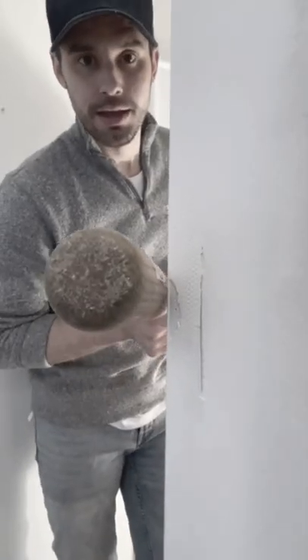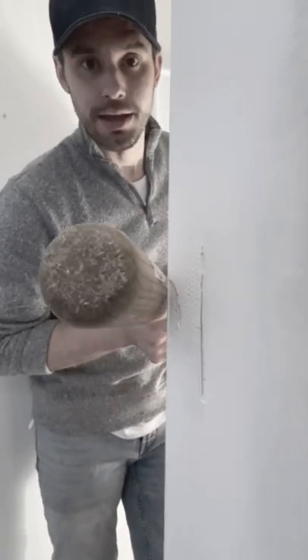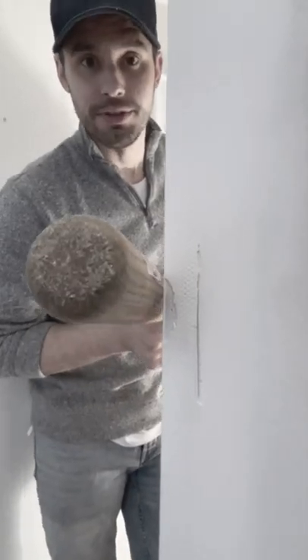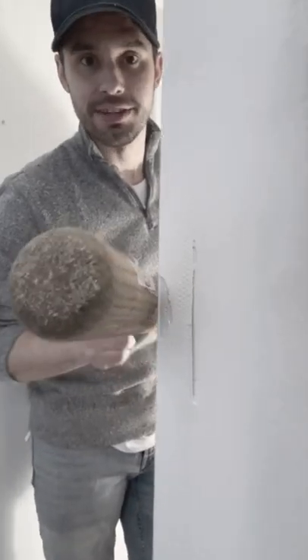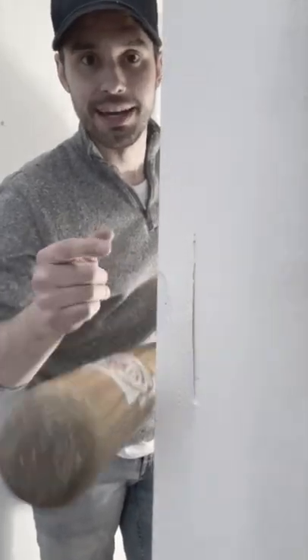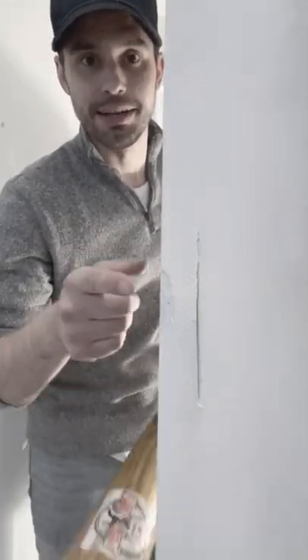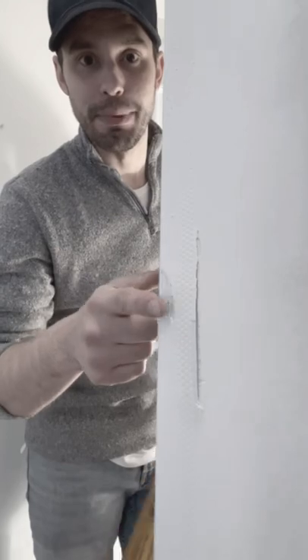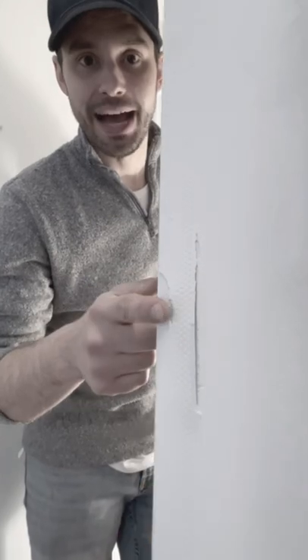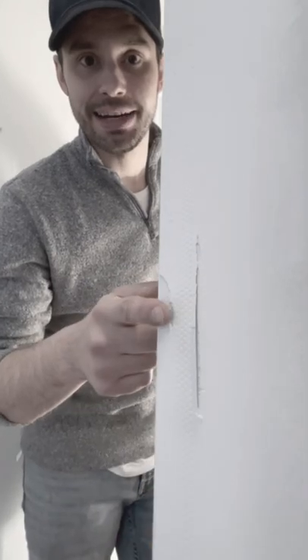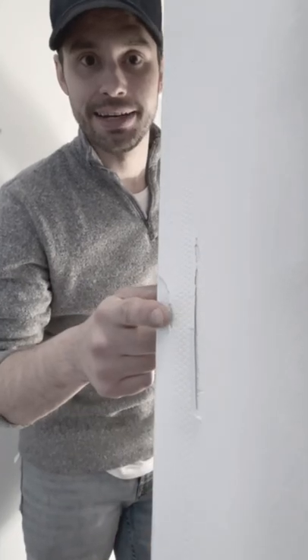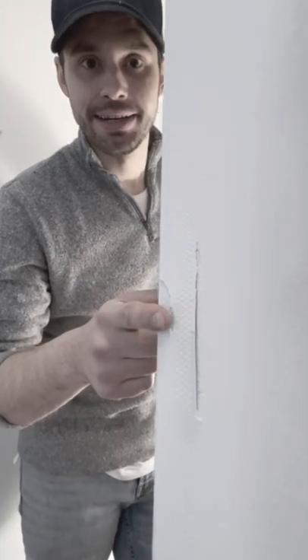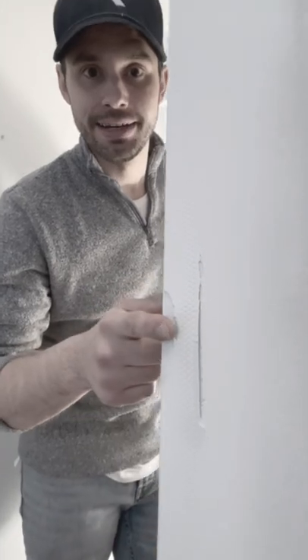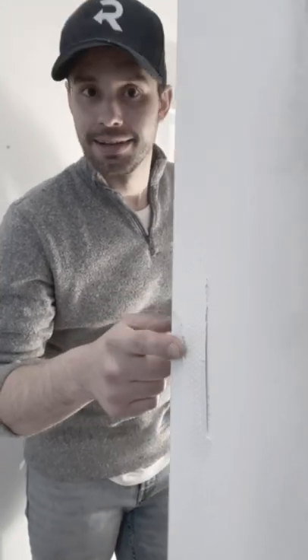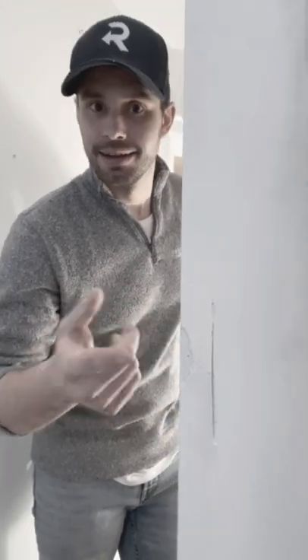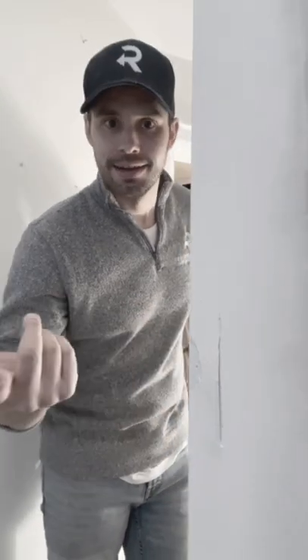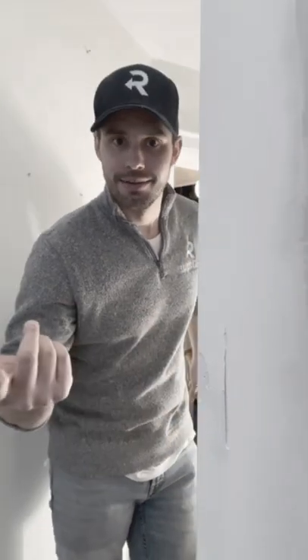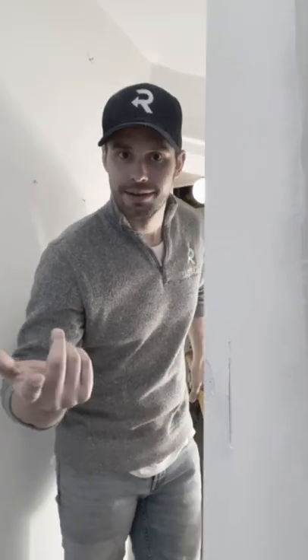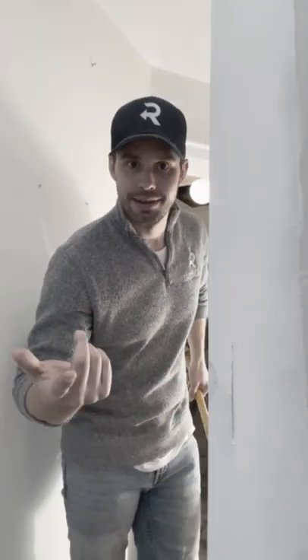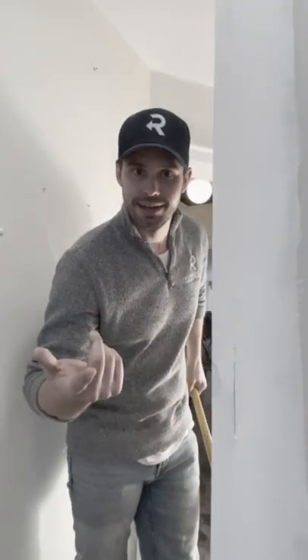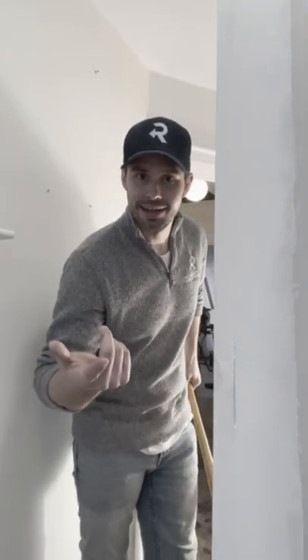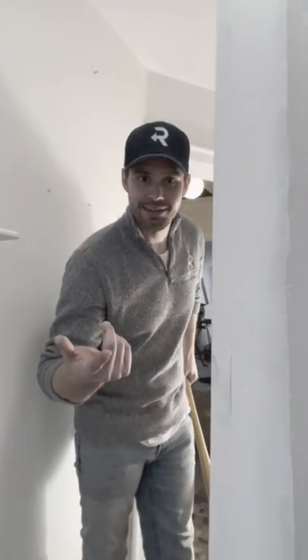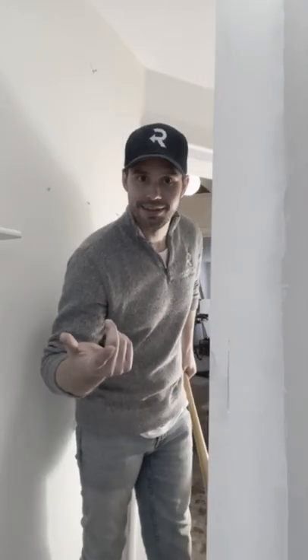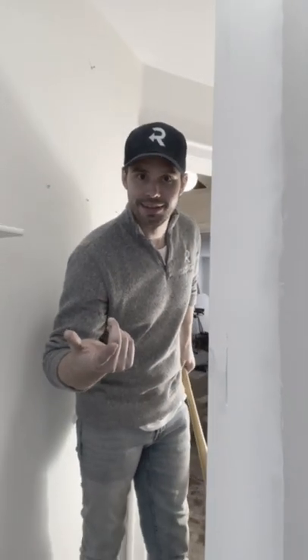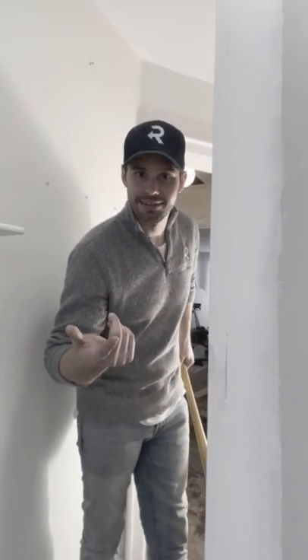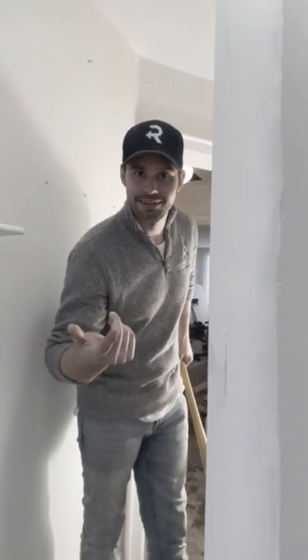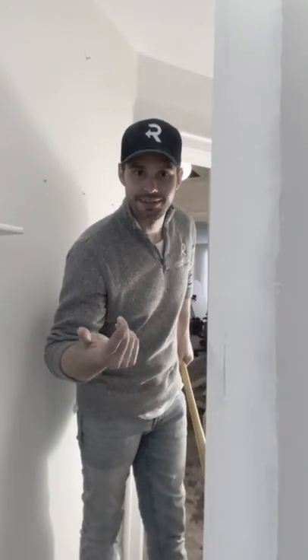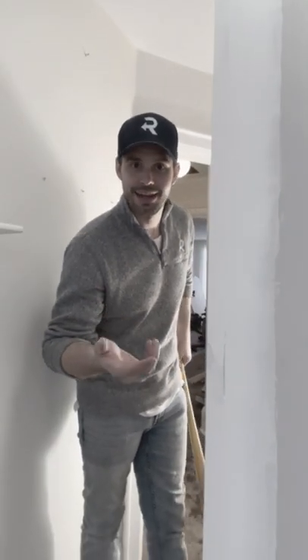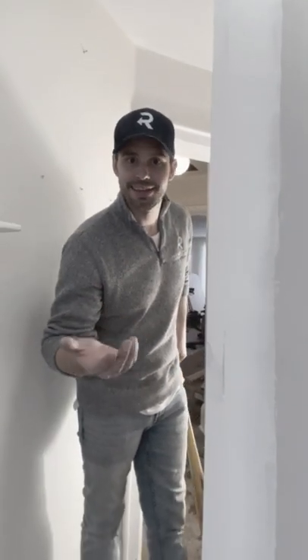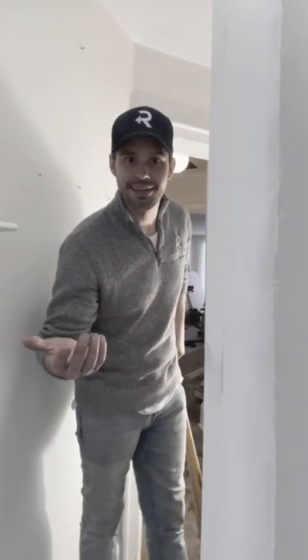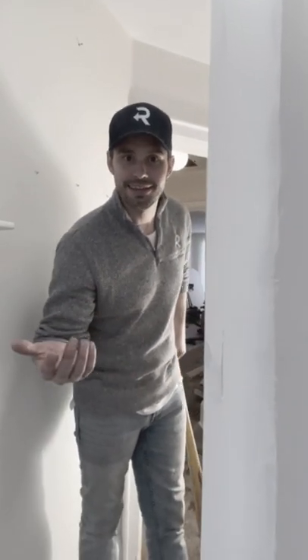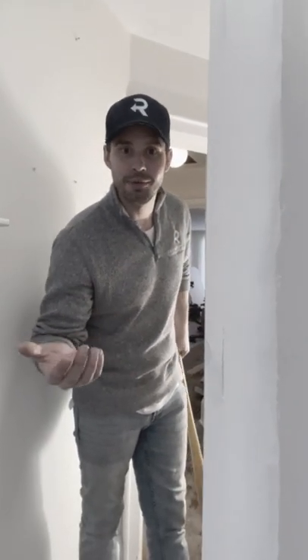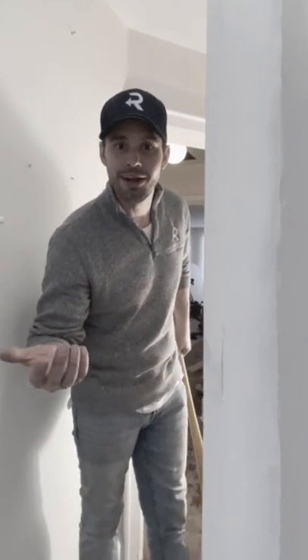If this can handle a bat, it can handle anything you want.